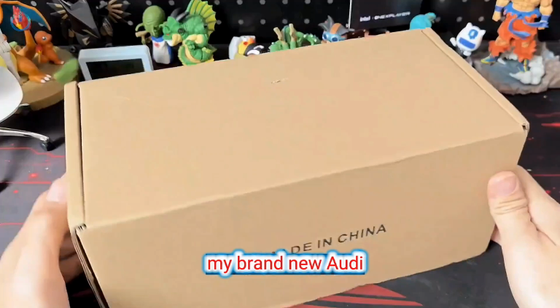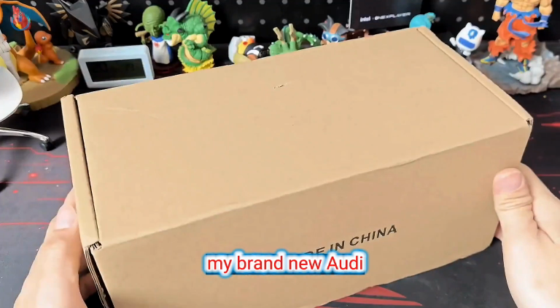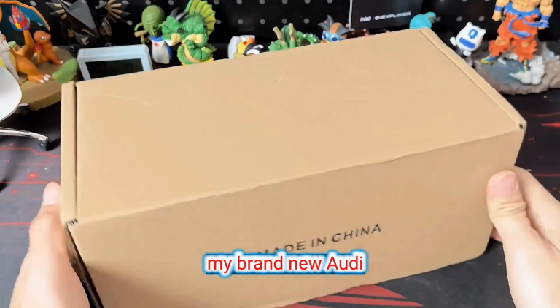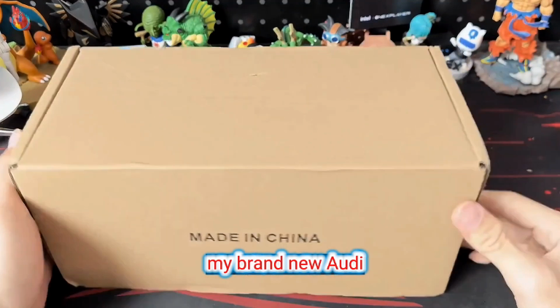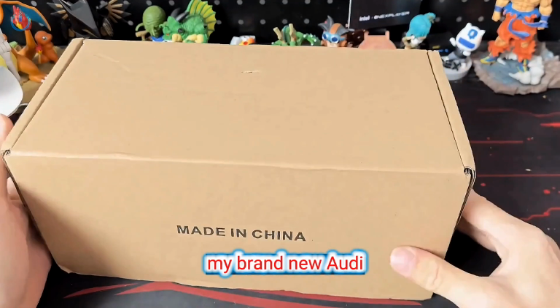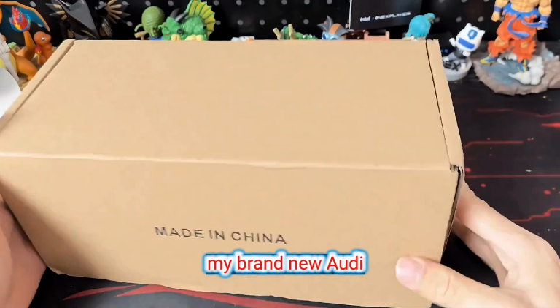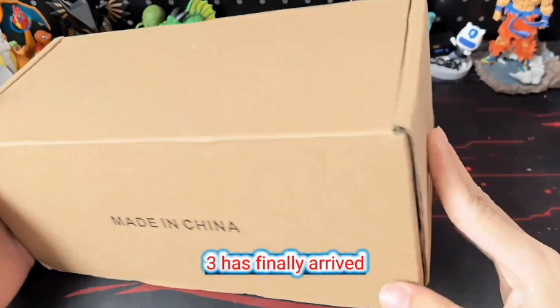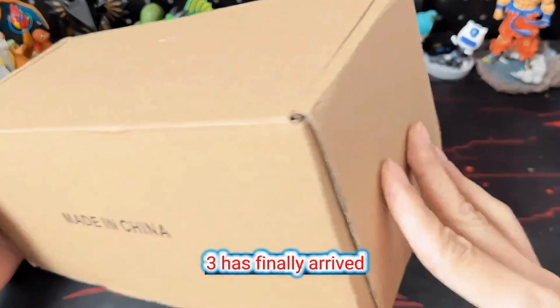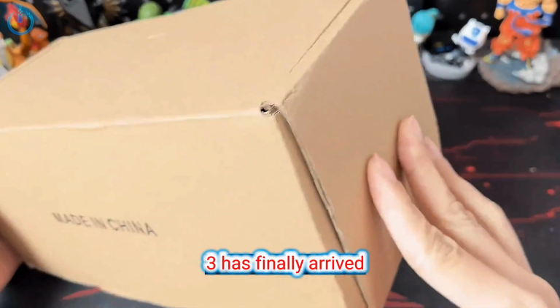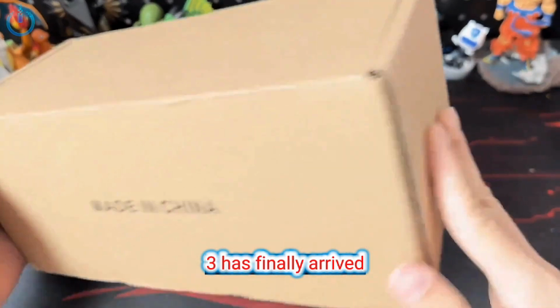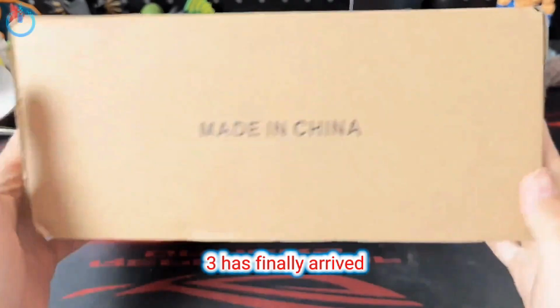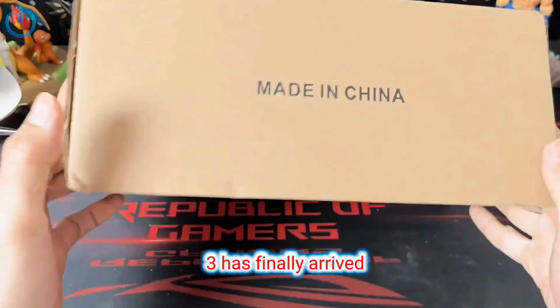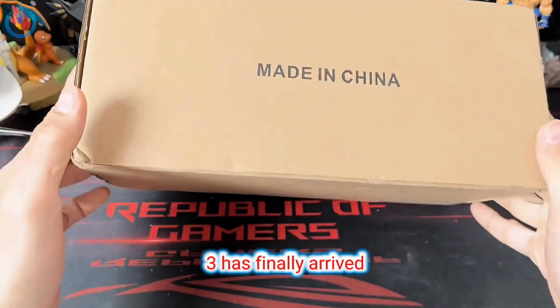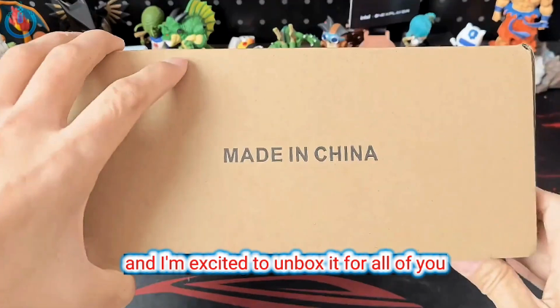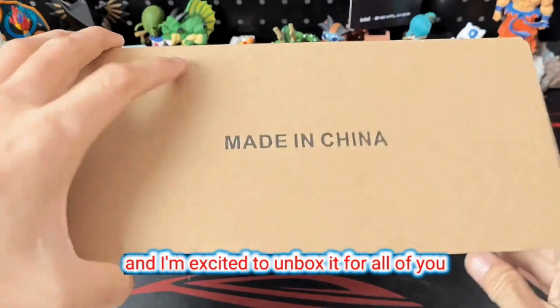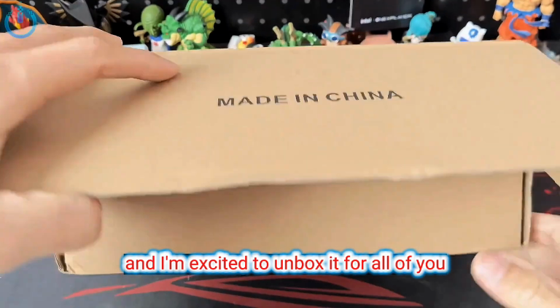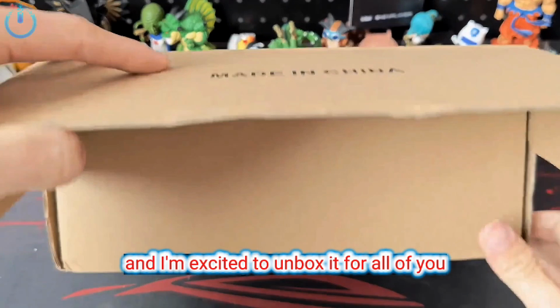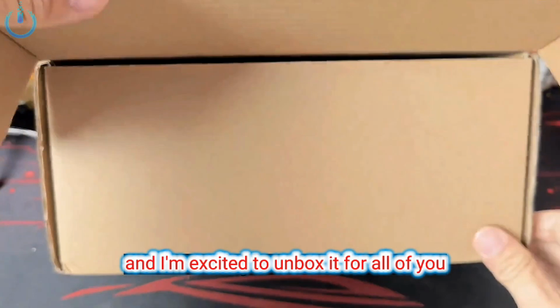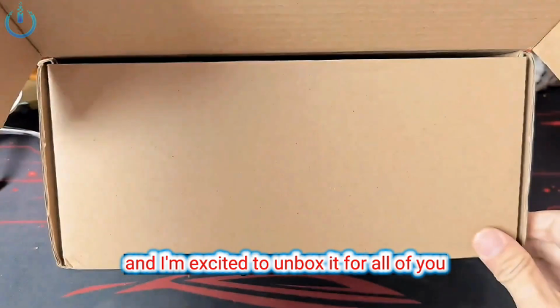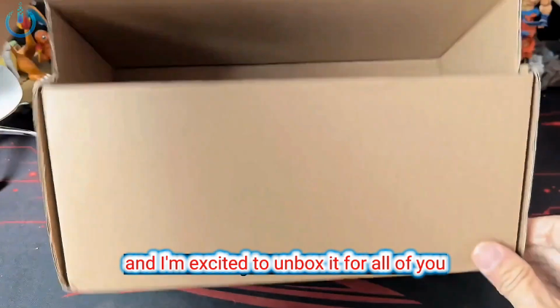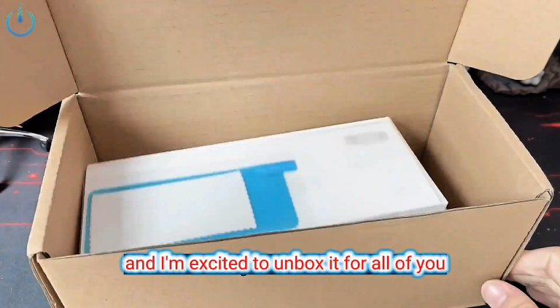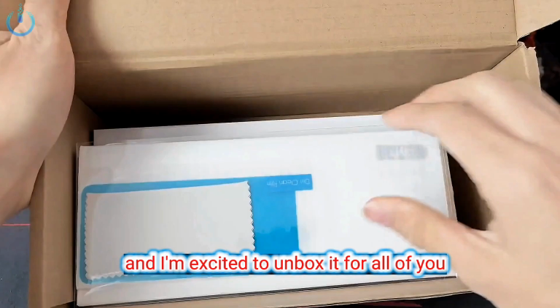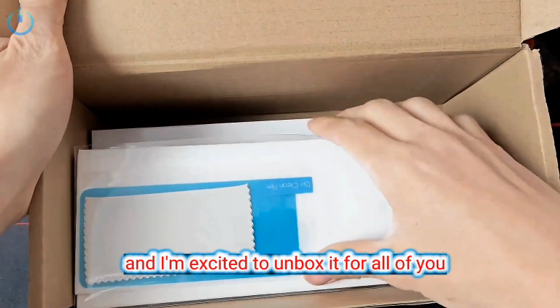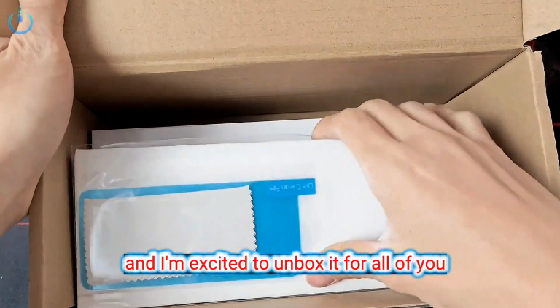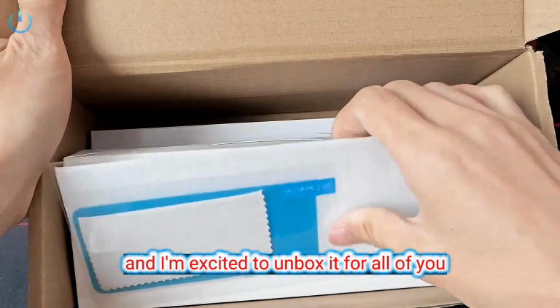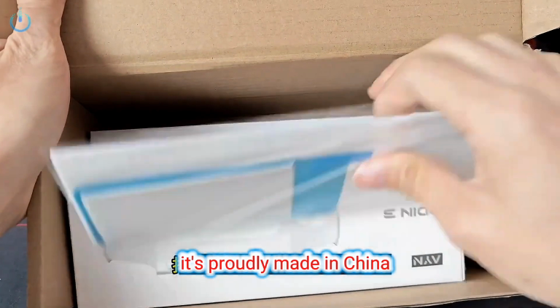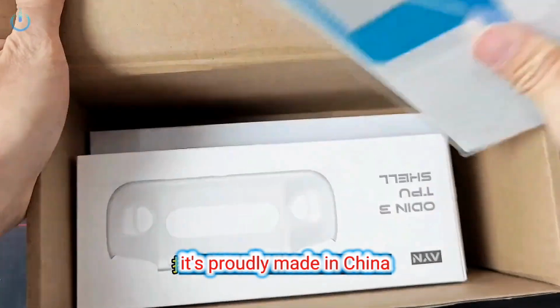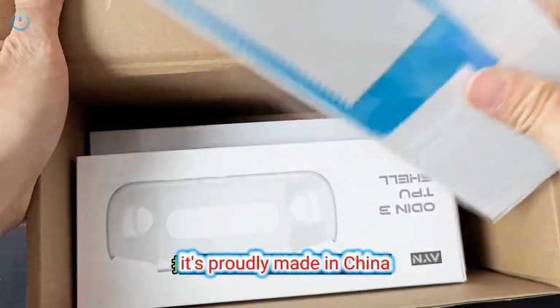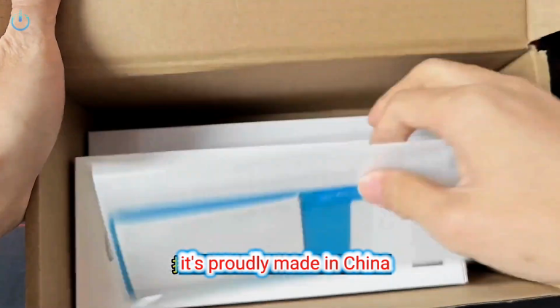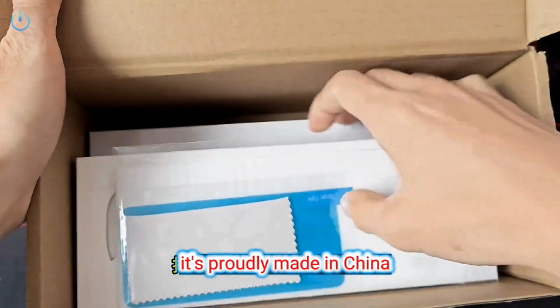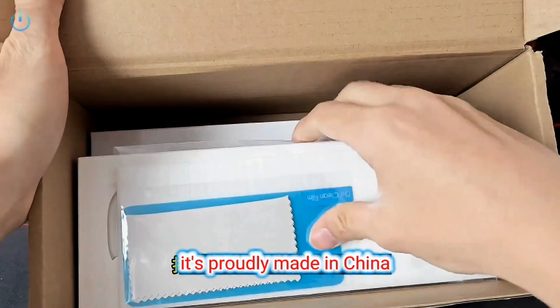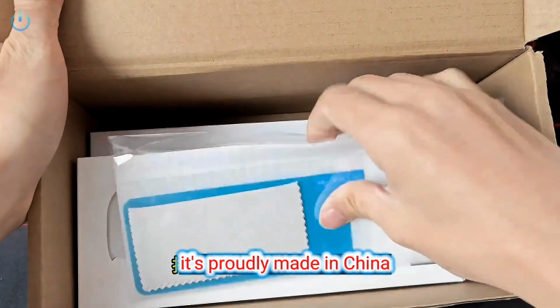My brand new Audi 3 has finally arrived, and I'm excited to unbox it for all of you. It's proudly made in China.